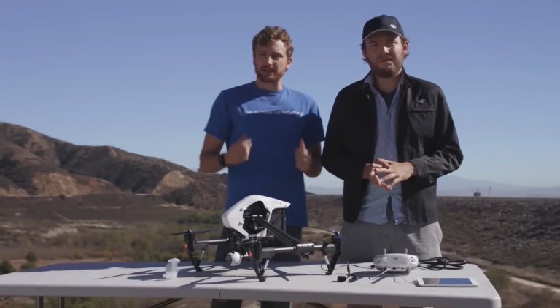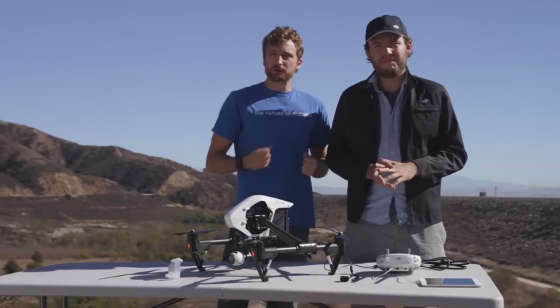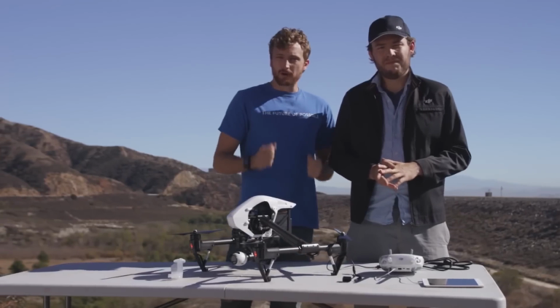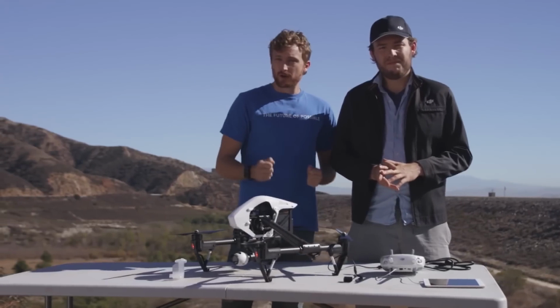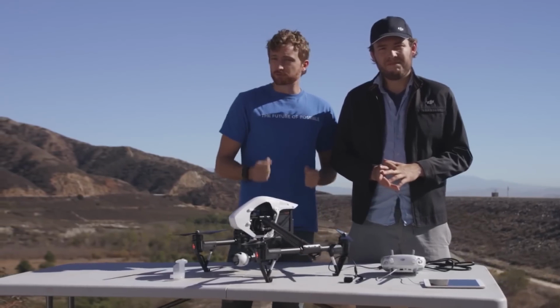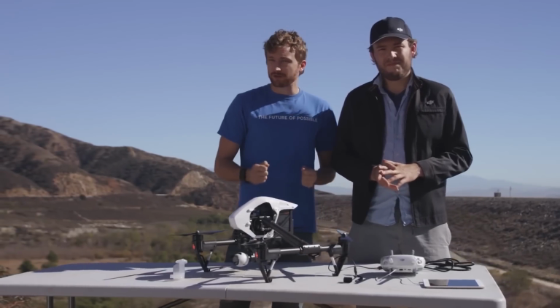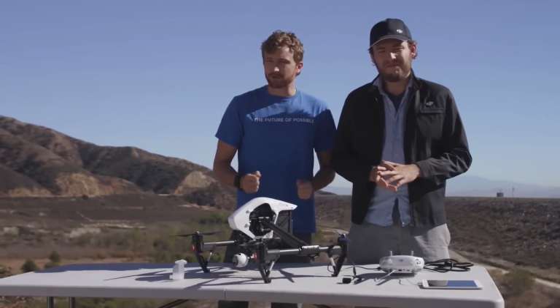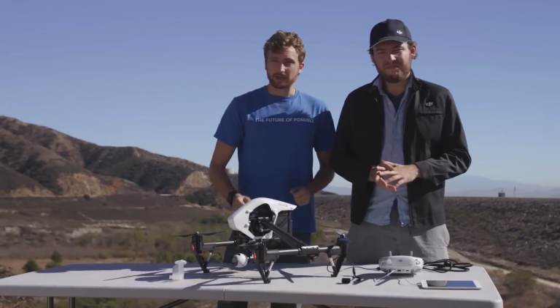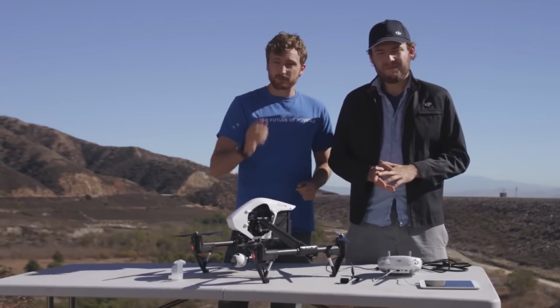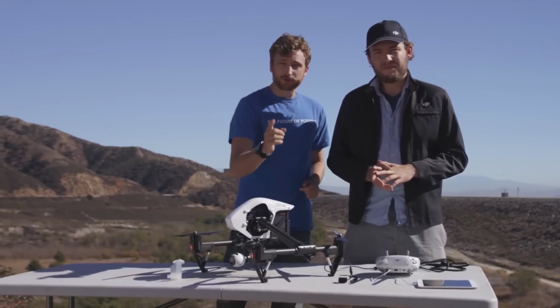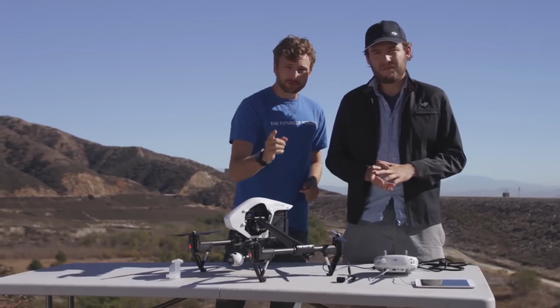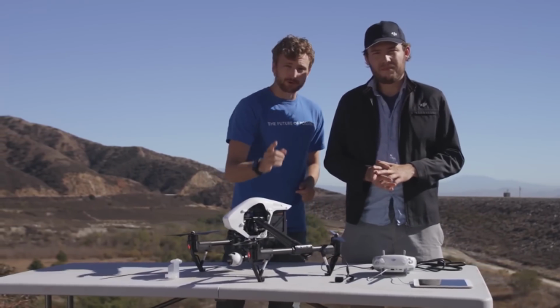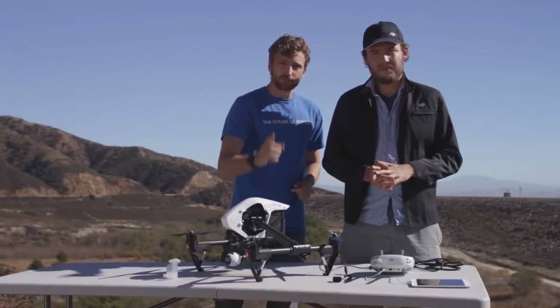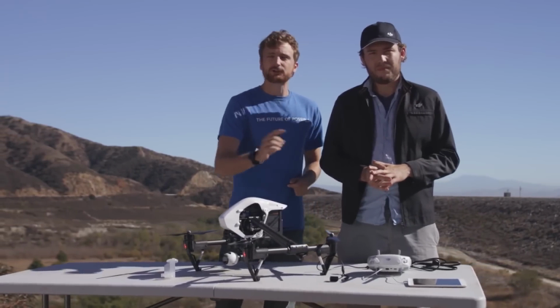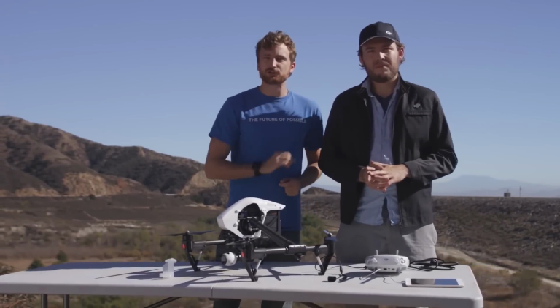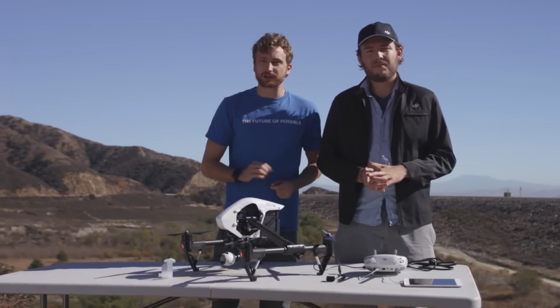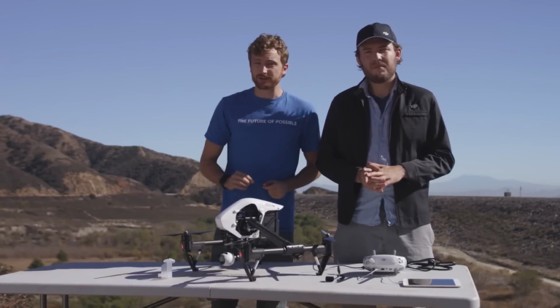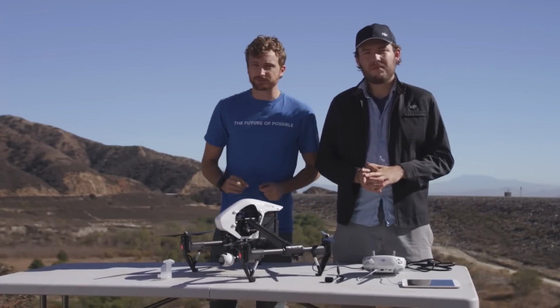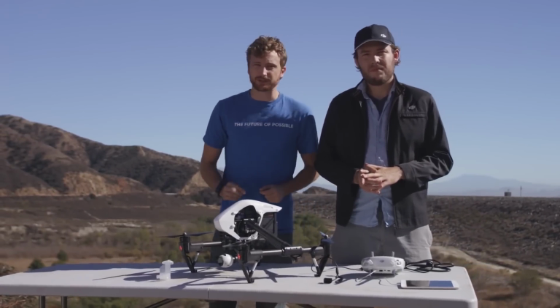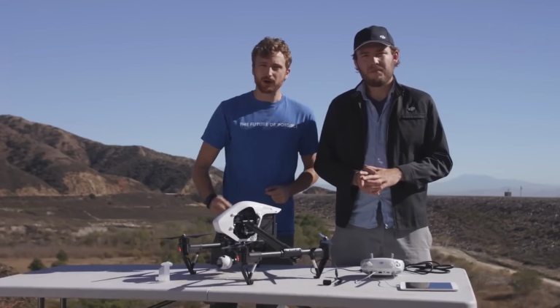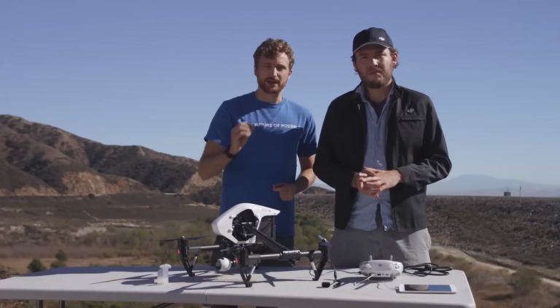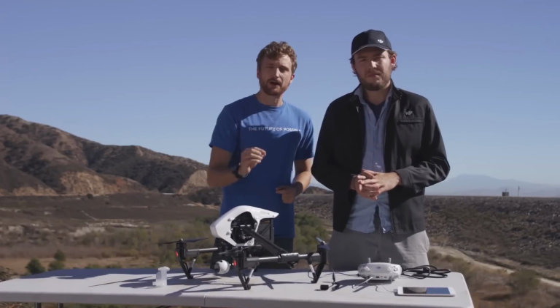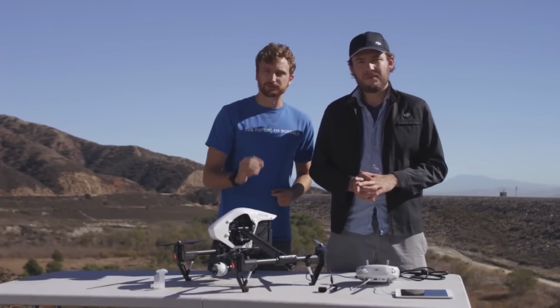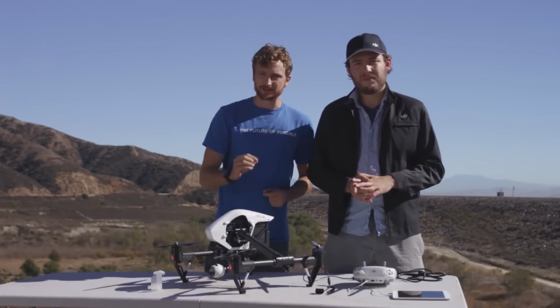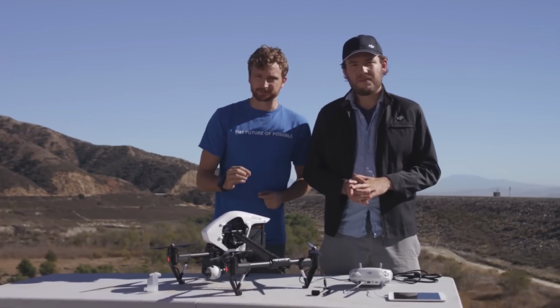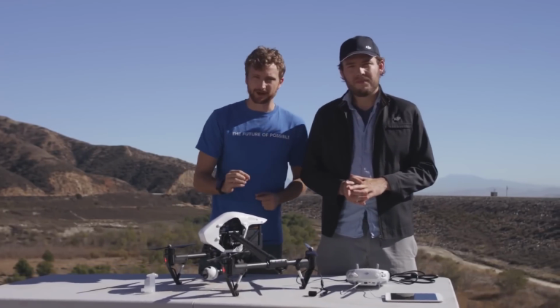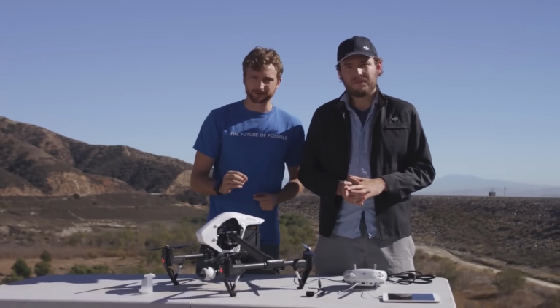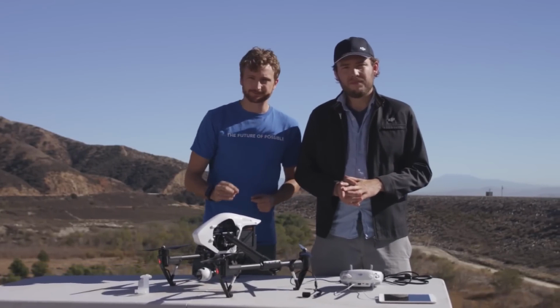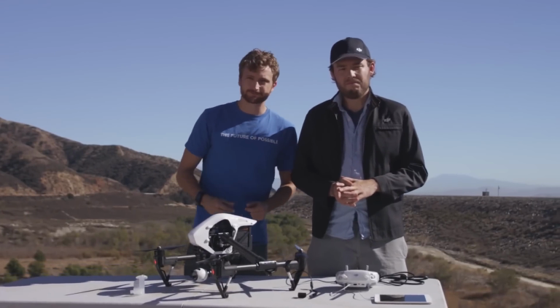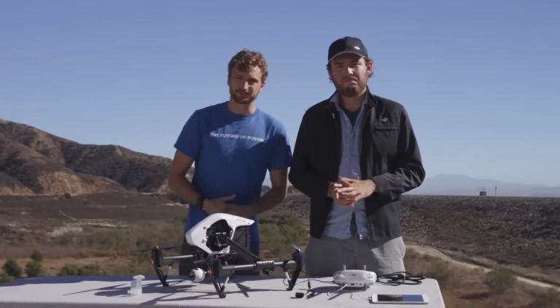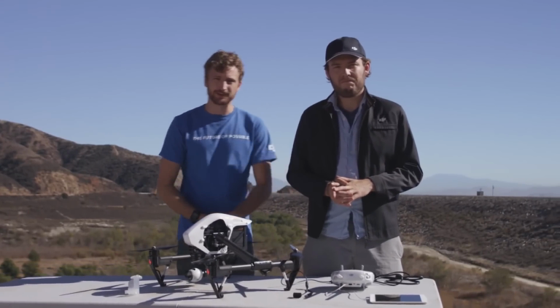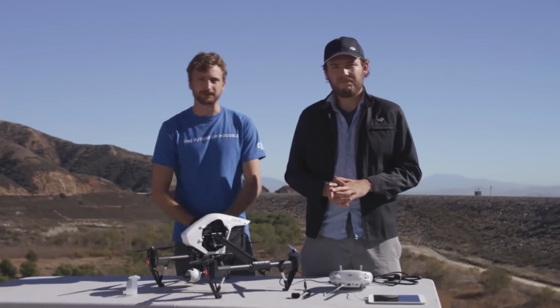Now you are almost ready to fly, but before doing so, make sure you check out our next video on how to fly the Inspire. See you there!